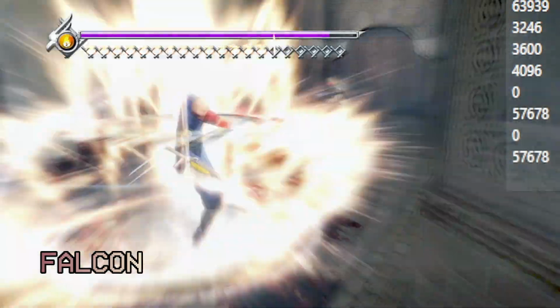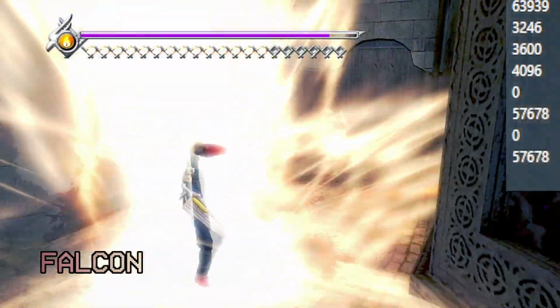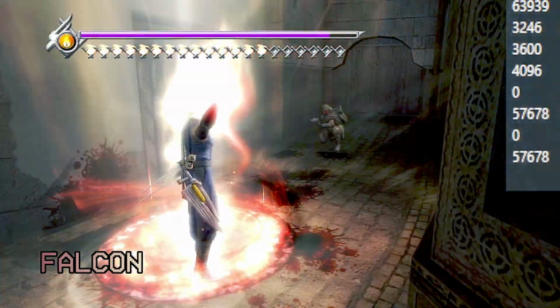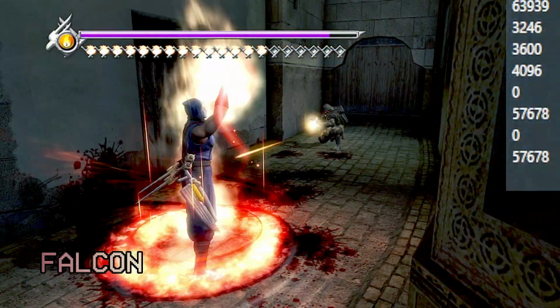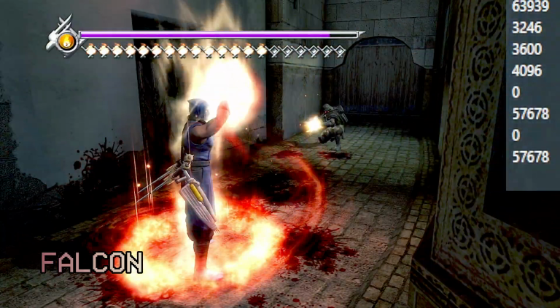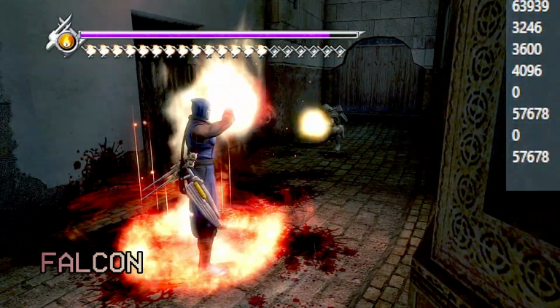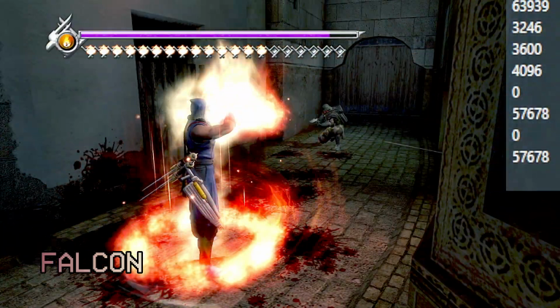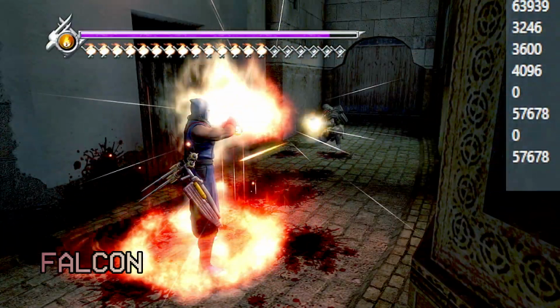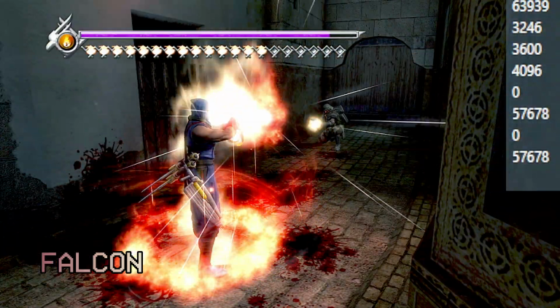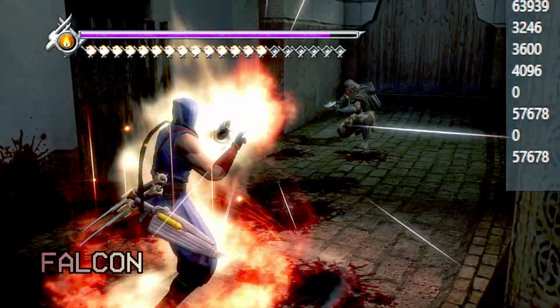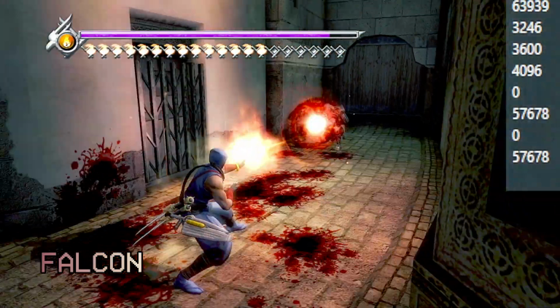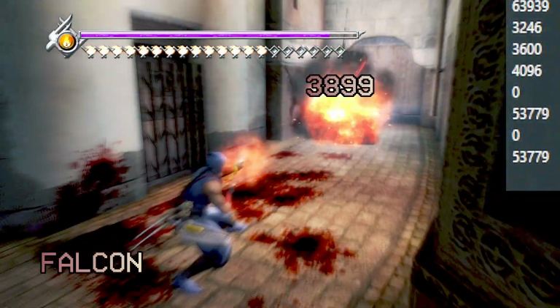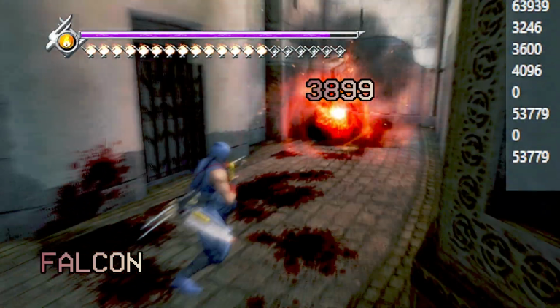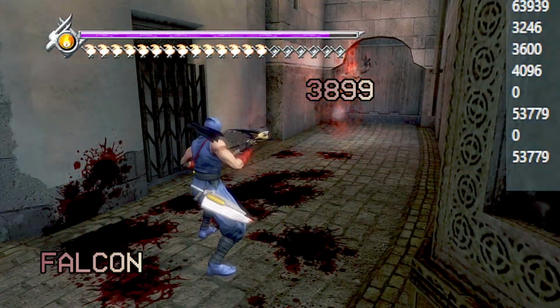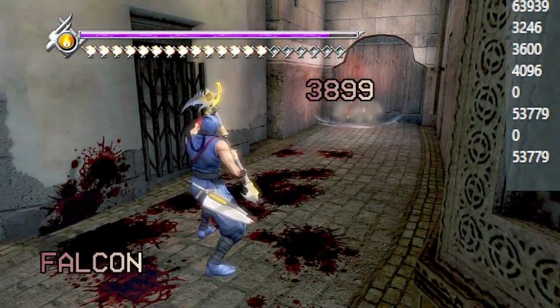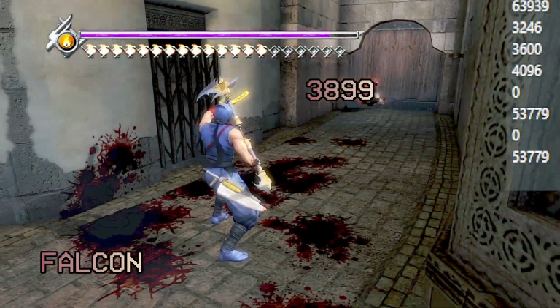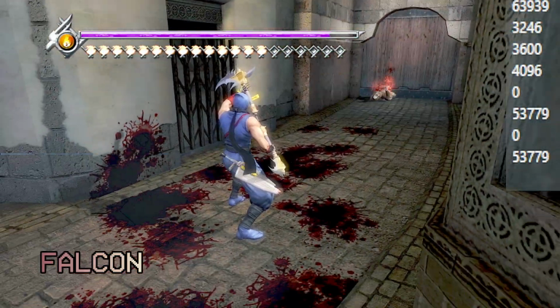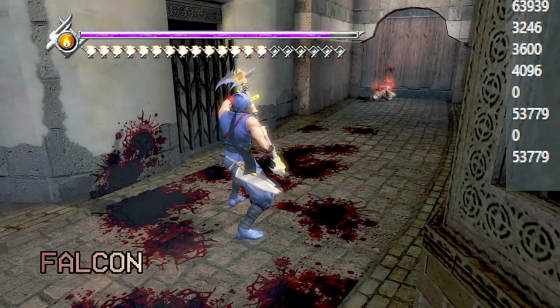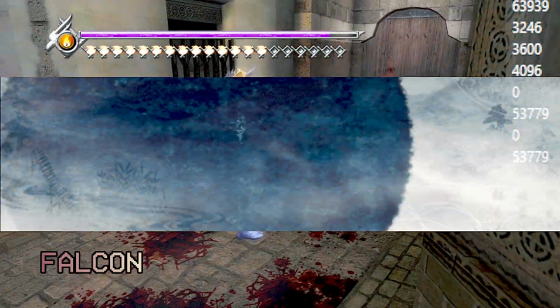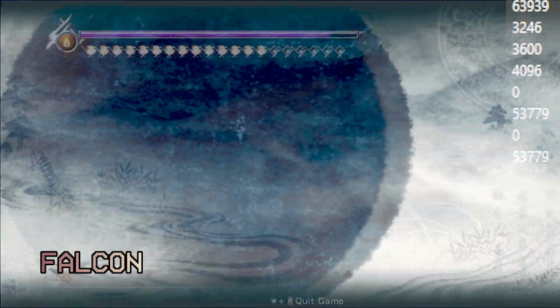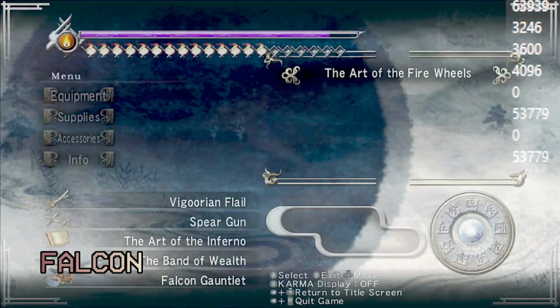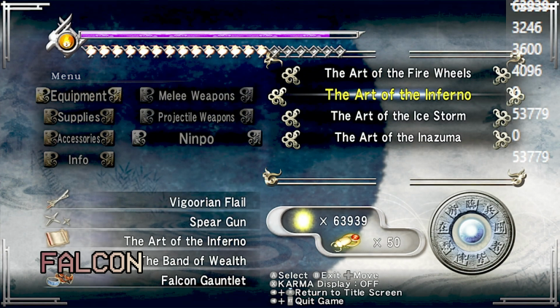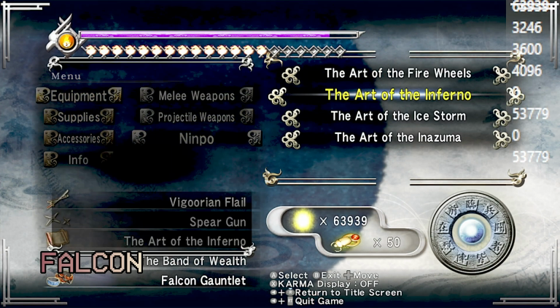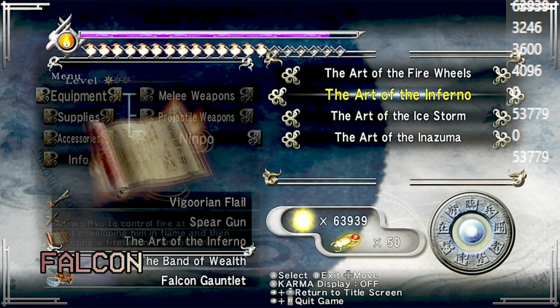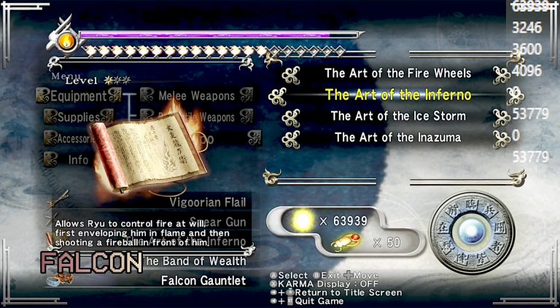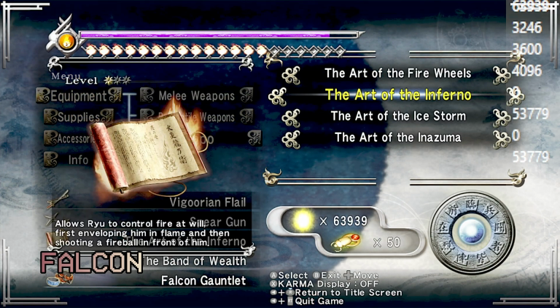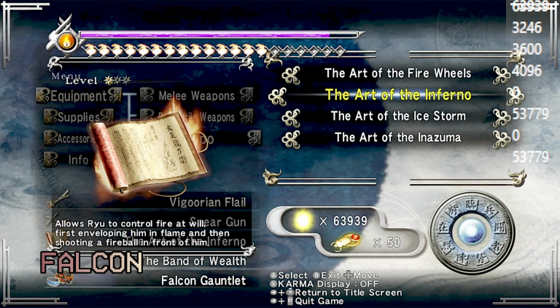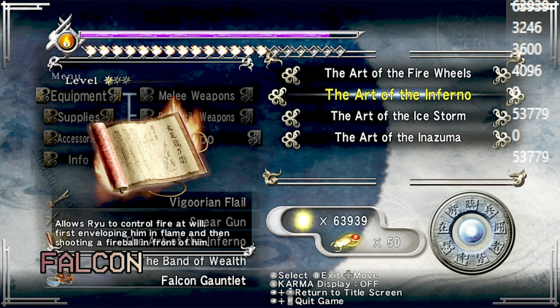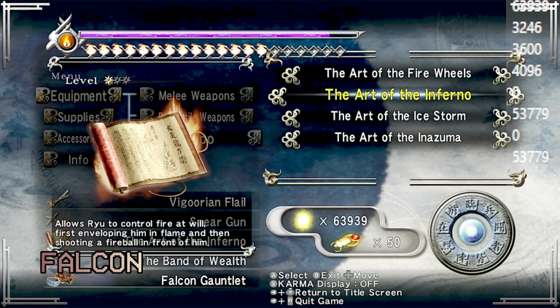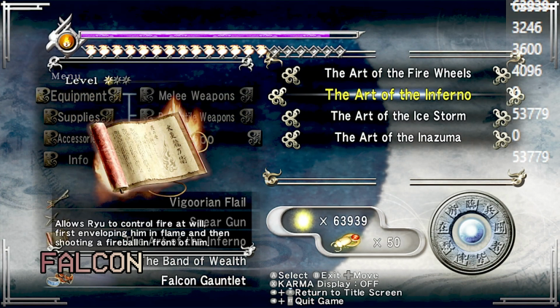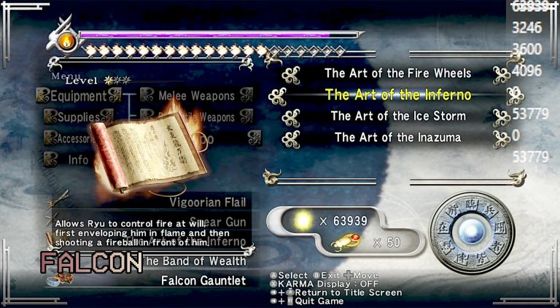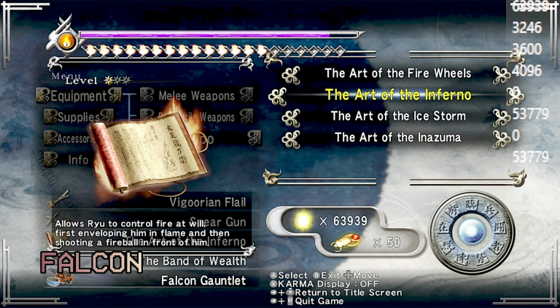All right, so now we're at 5,767, and then it takes them down to 5,379. That's 3,899 damage with the Falcon Gauntlet equipped — up from the baseline of 3,000.